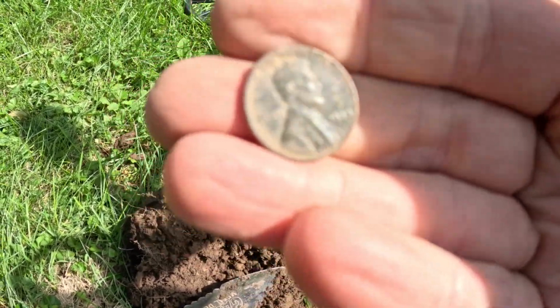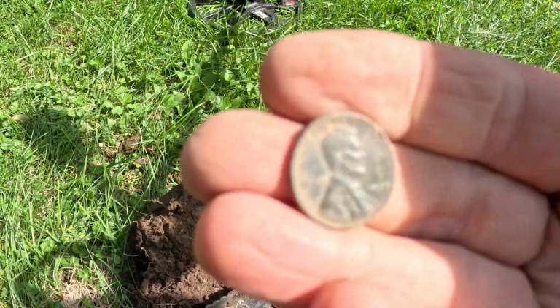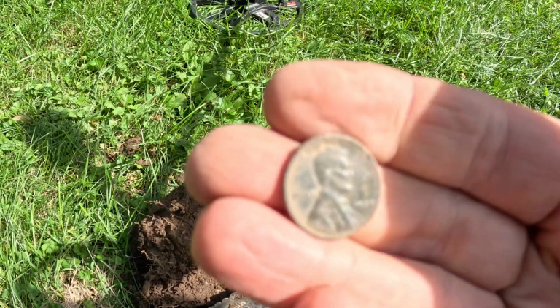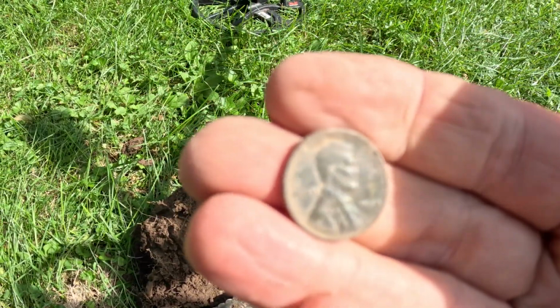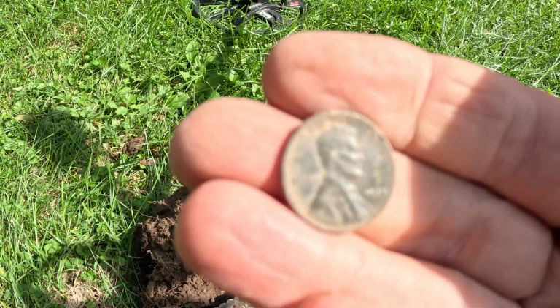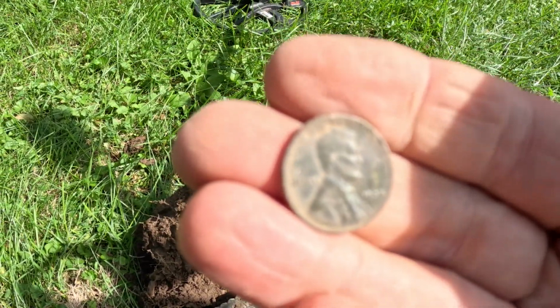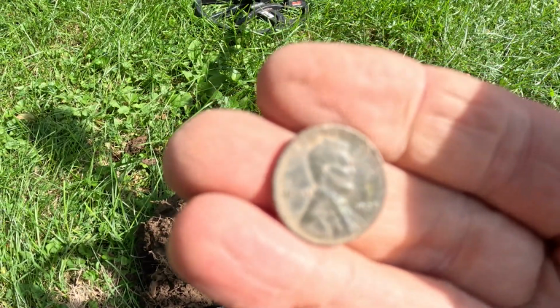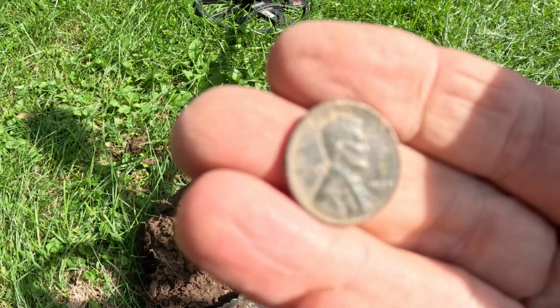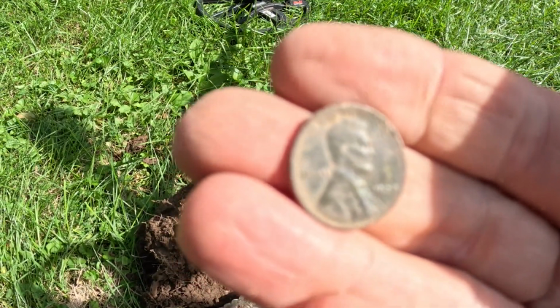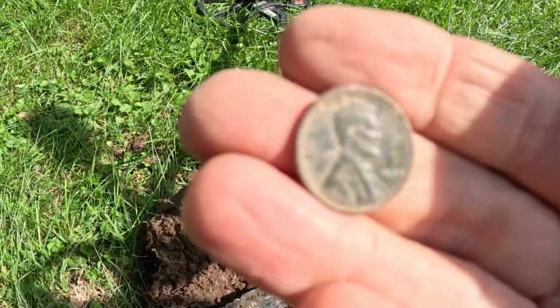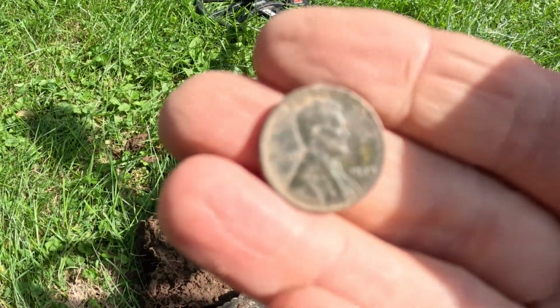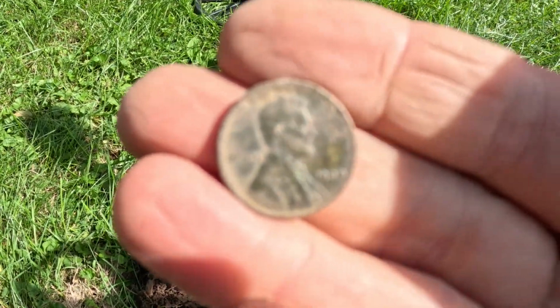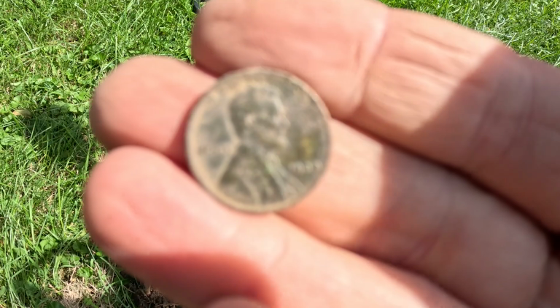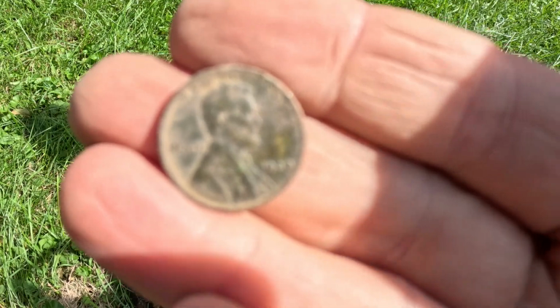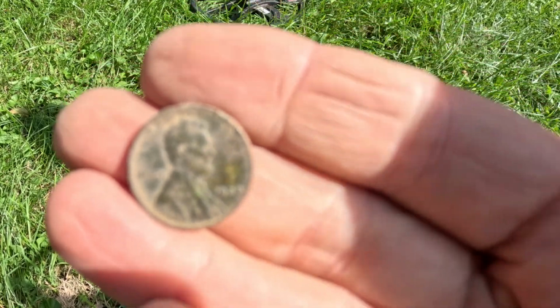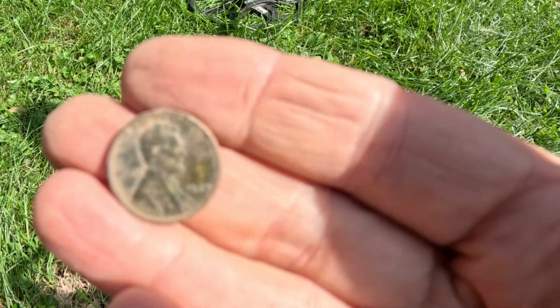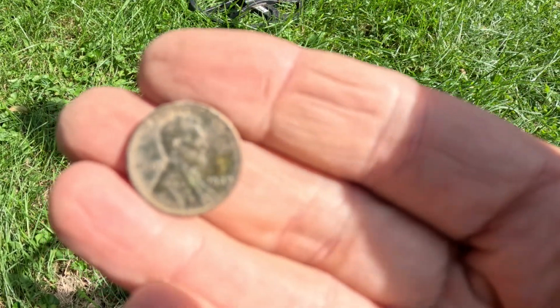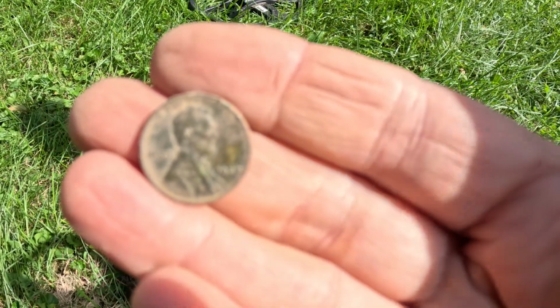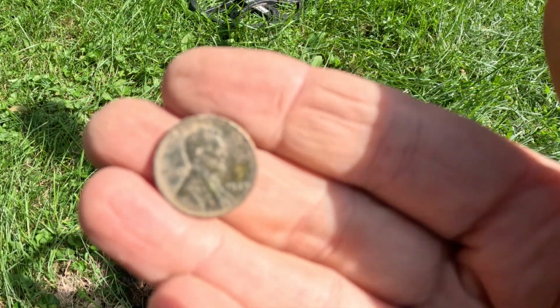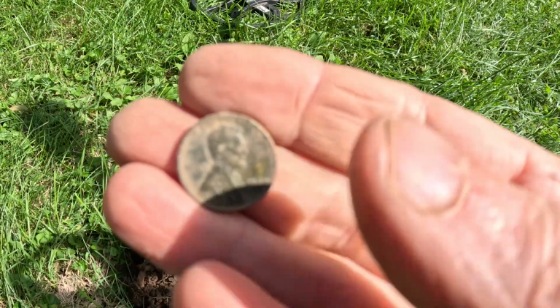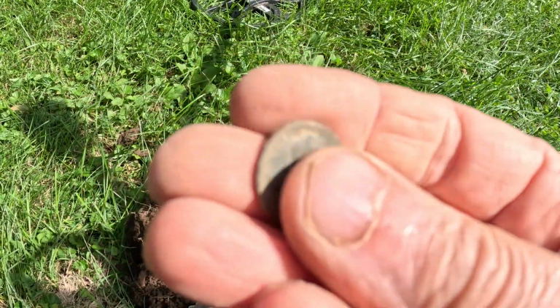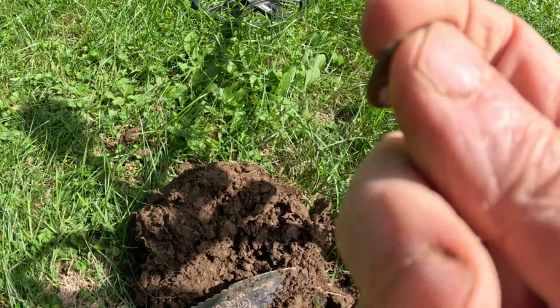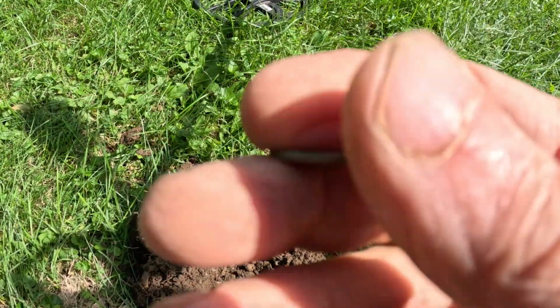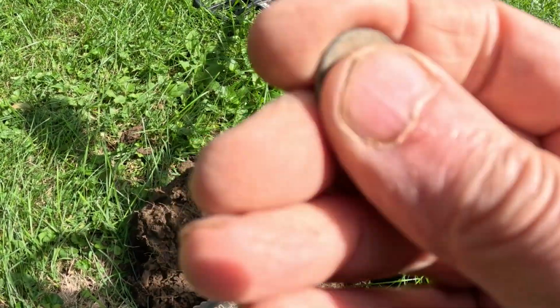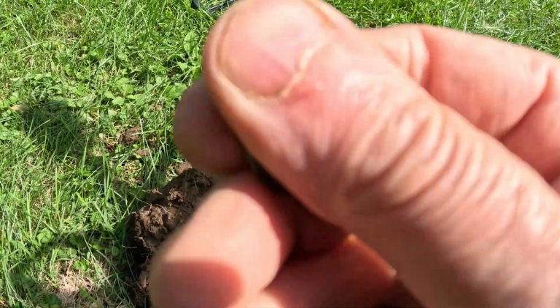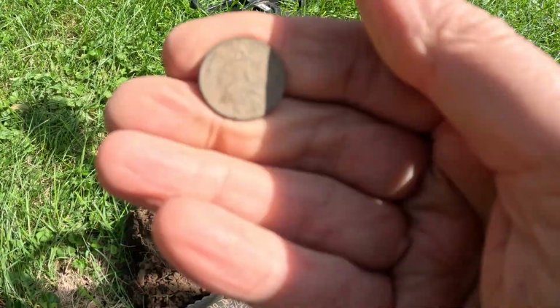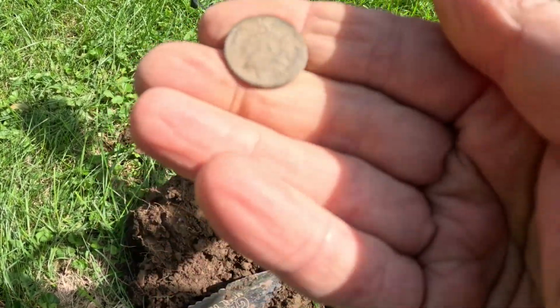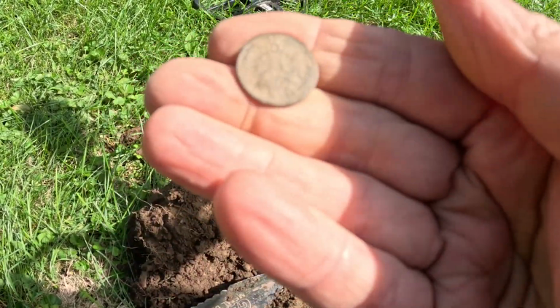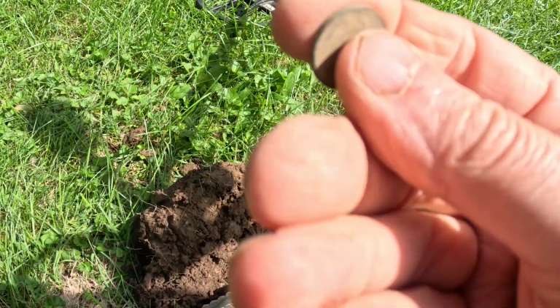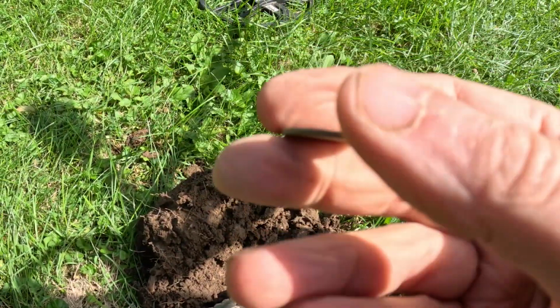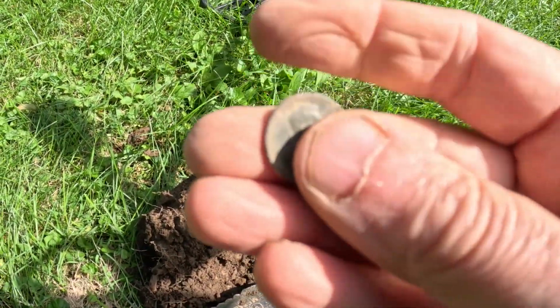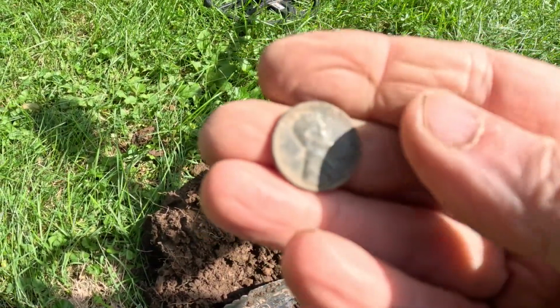Just dug what I think is a 1938 wheat penny. That's pretty cool.